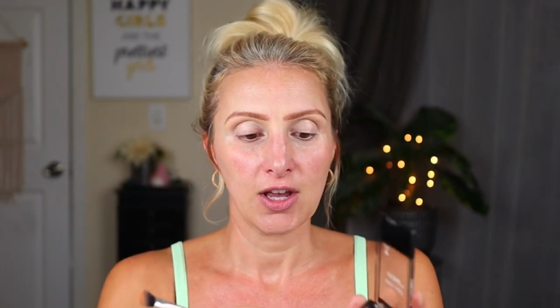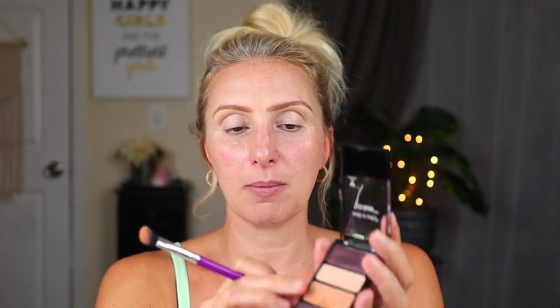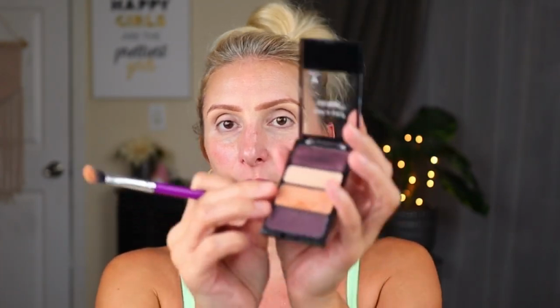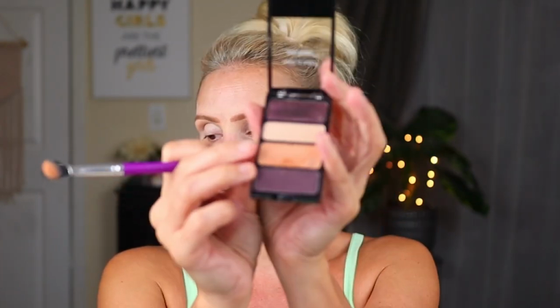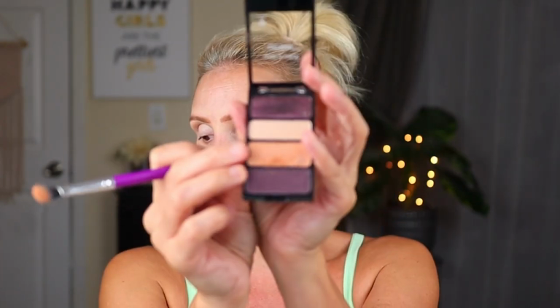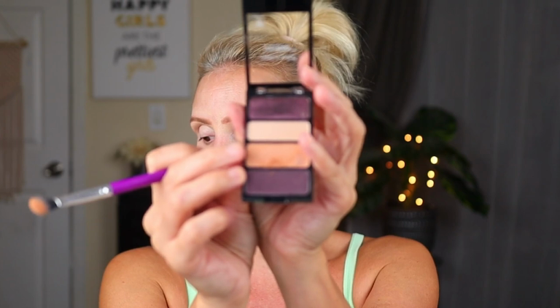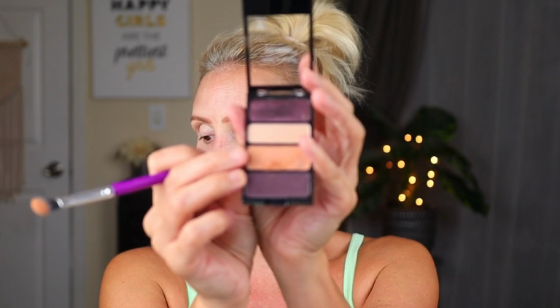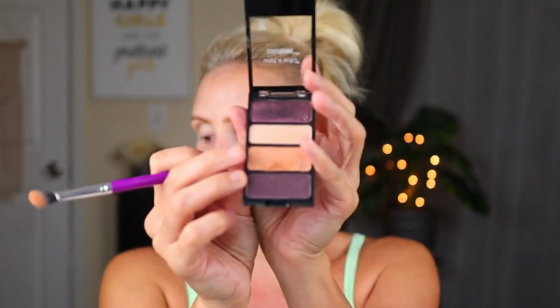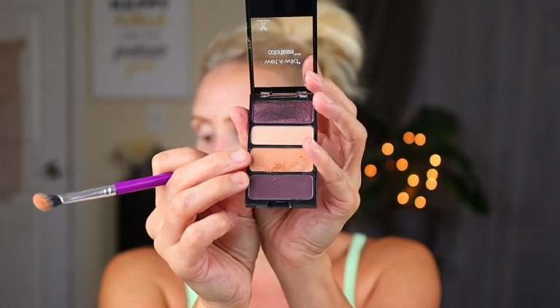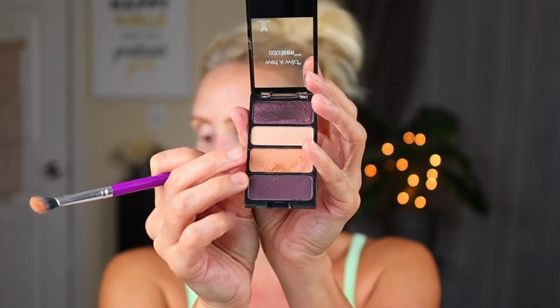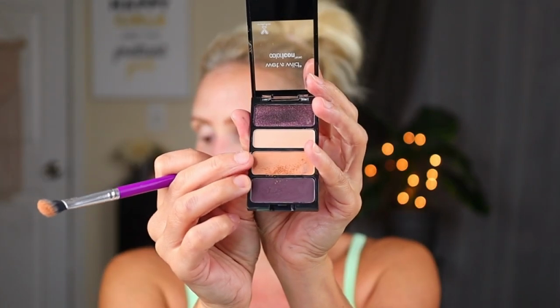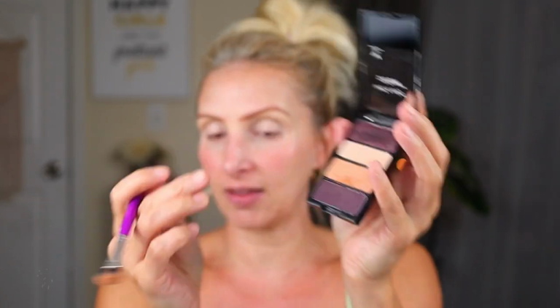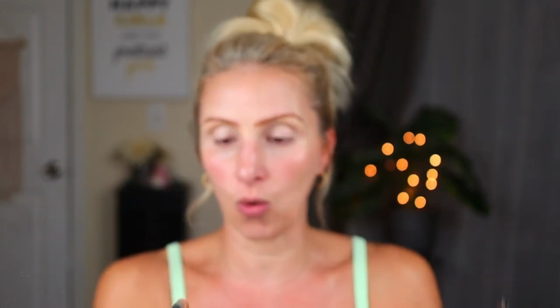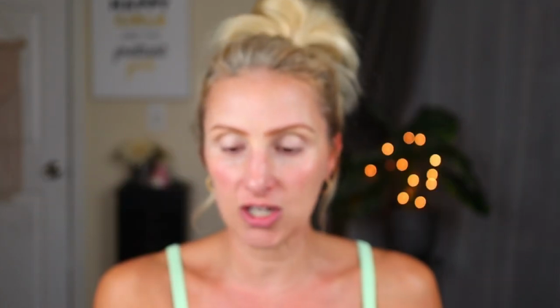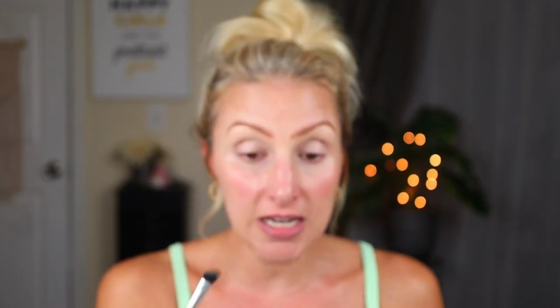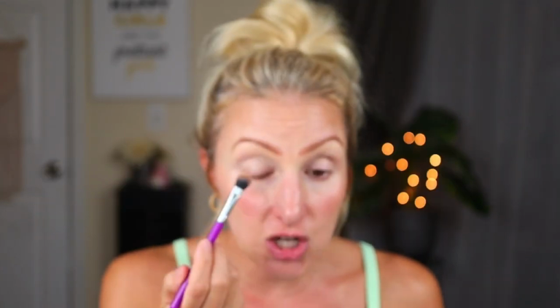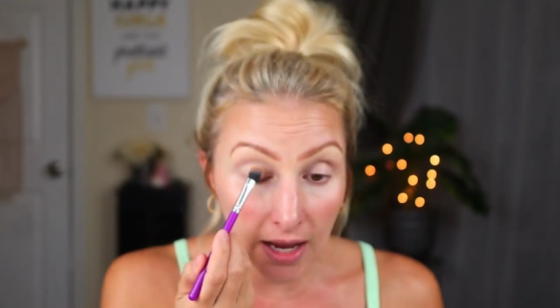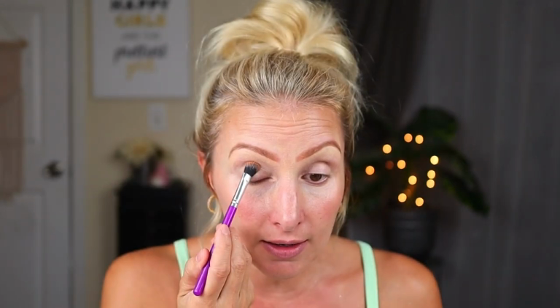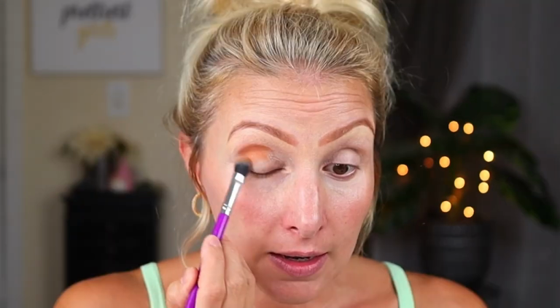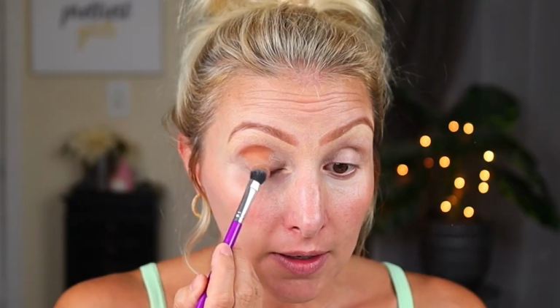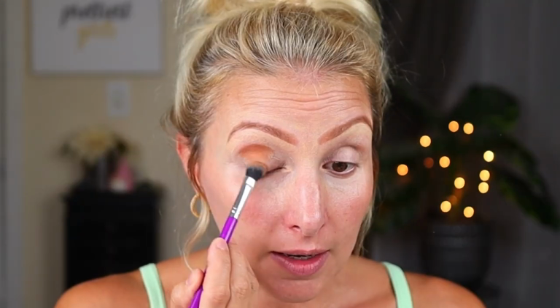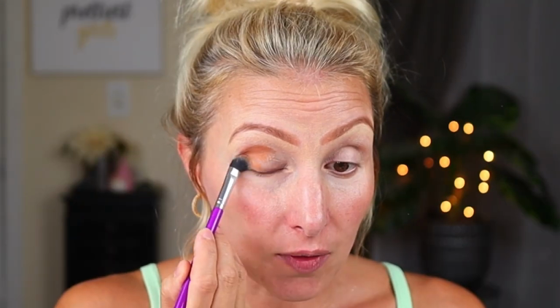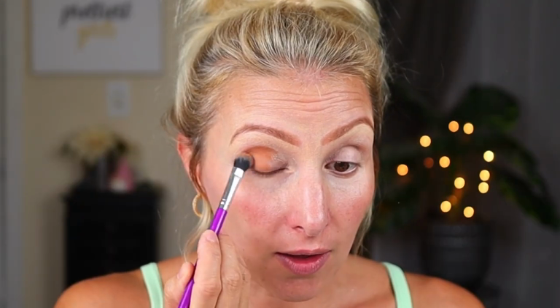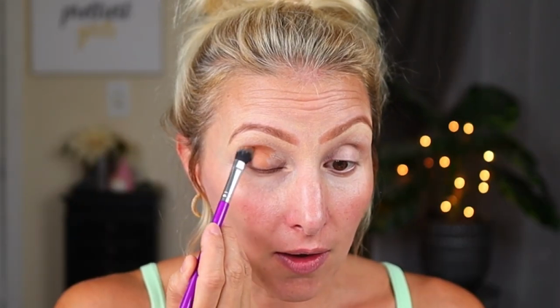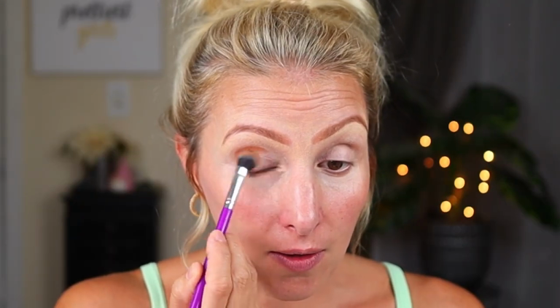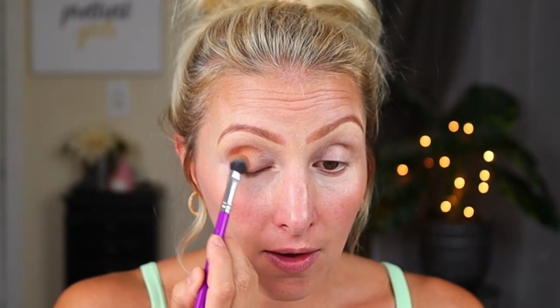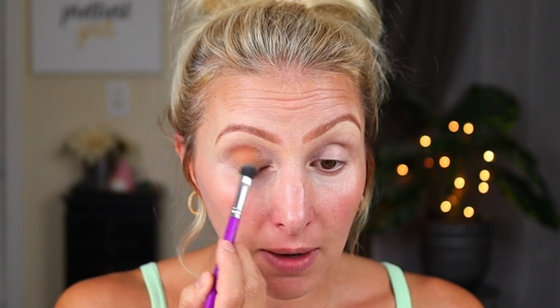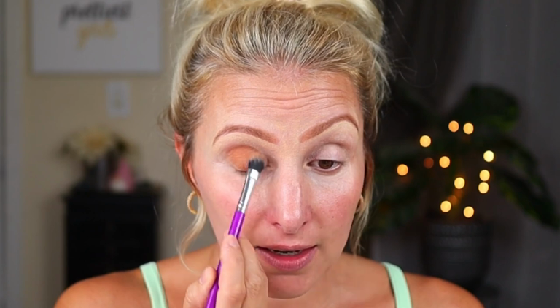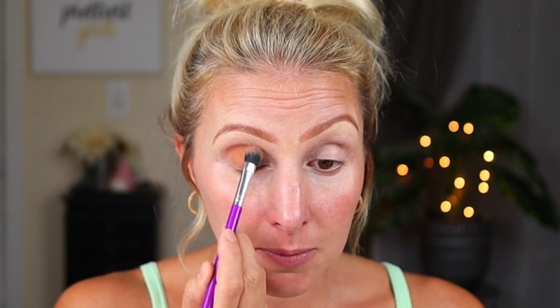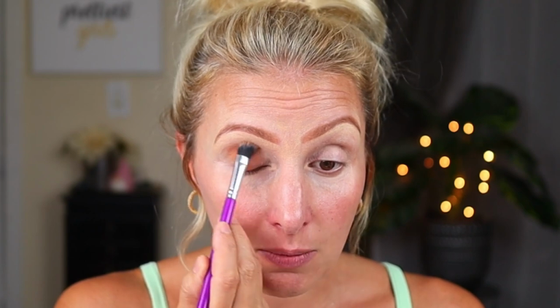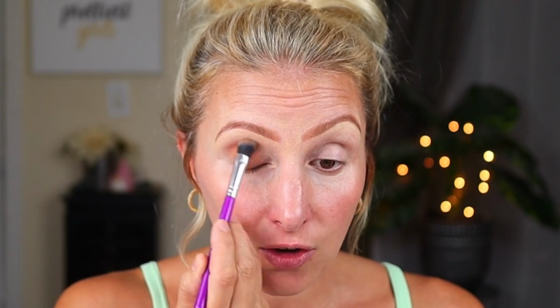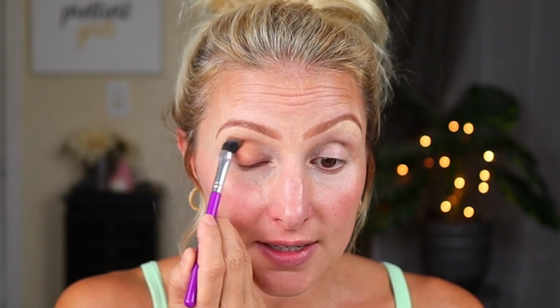I think the only thing I'm going to use the more neutral one for is that light shade on the bottom. Other than that, I'm pretty much going to dig into the purple one. So I'm going to go into that more slightly orangey shade and put that all on my lid up to my crease.